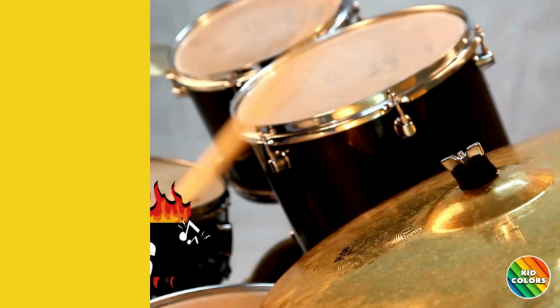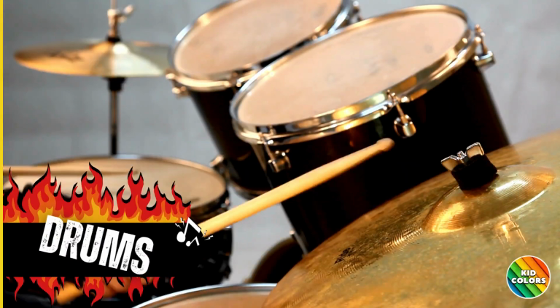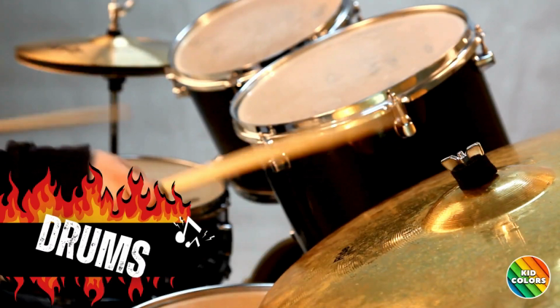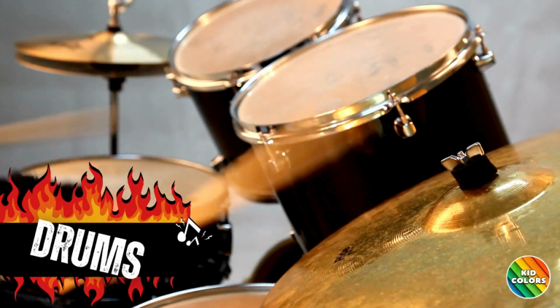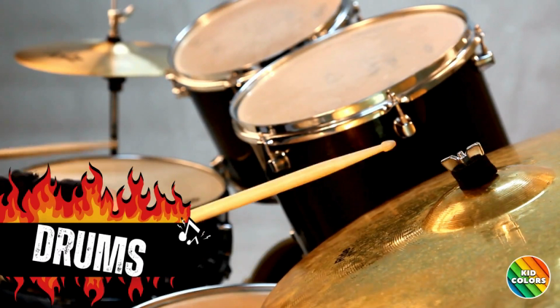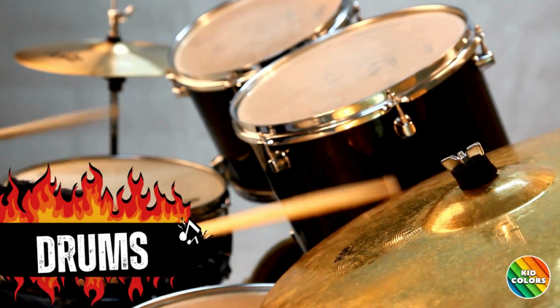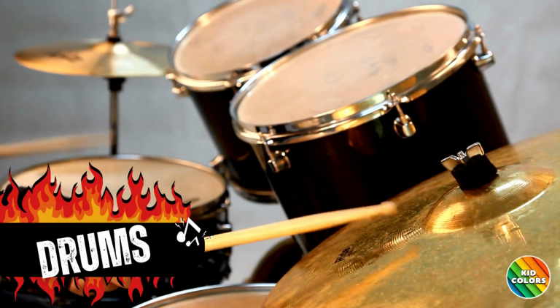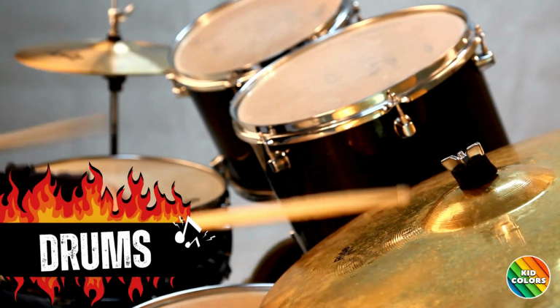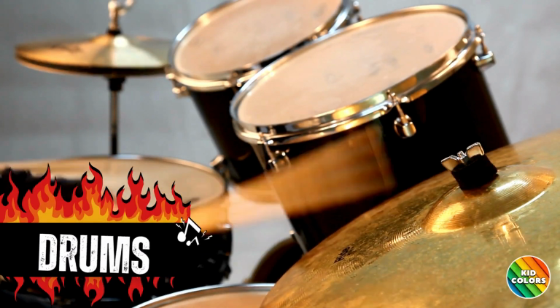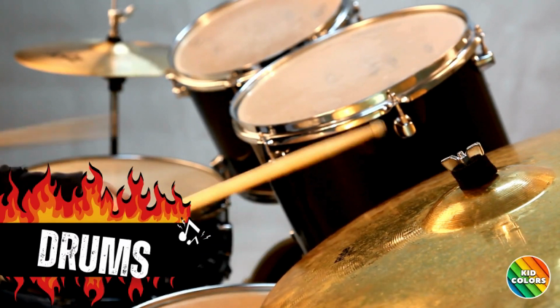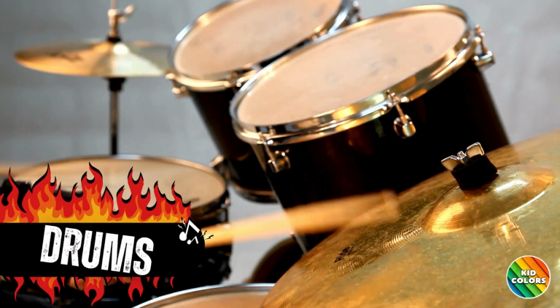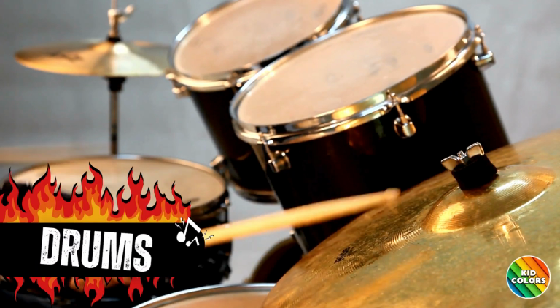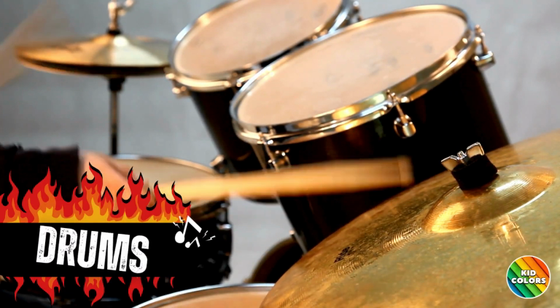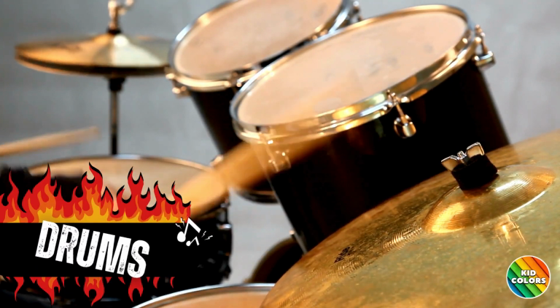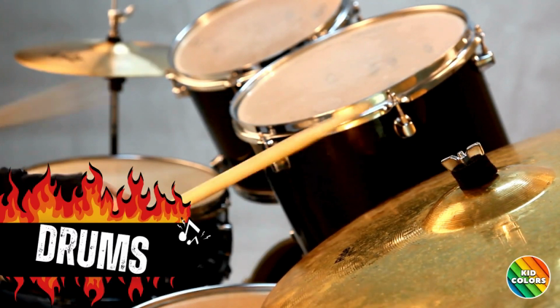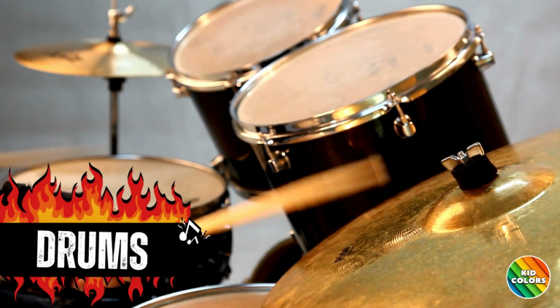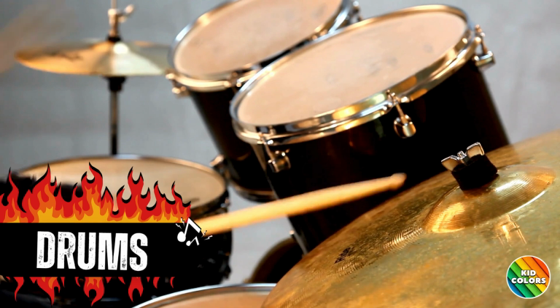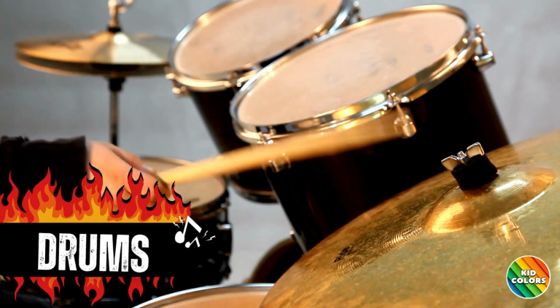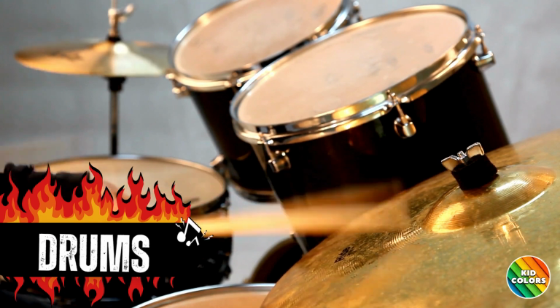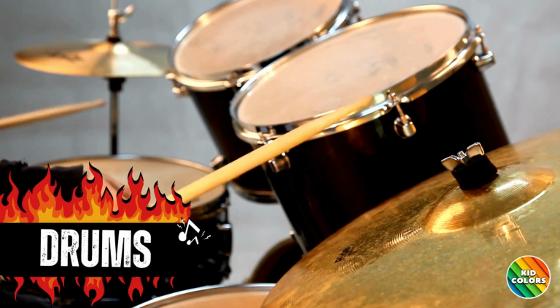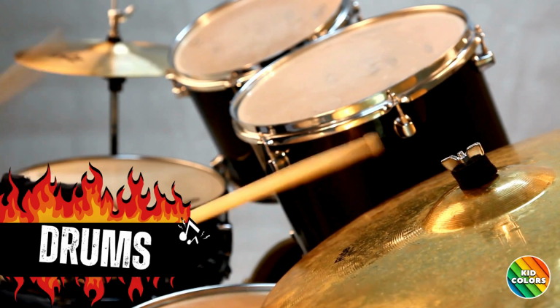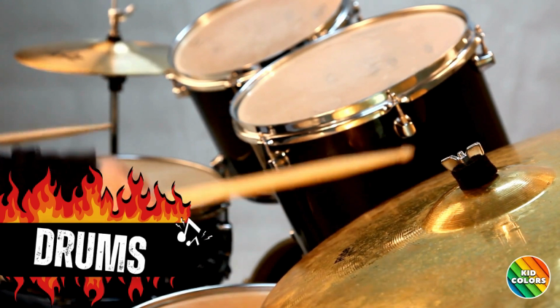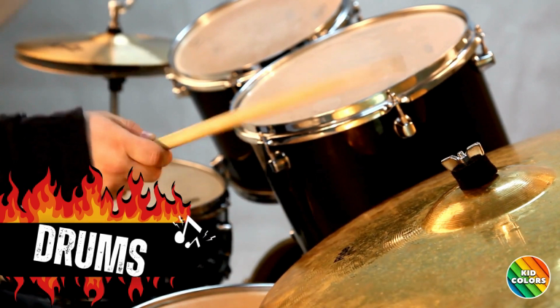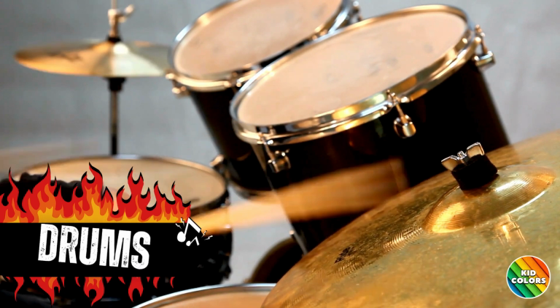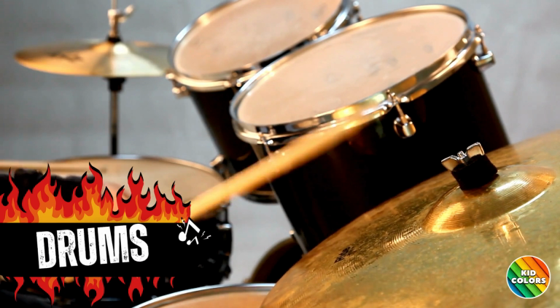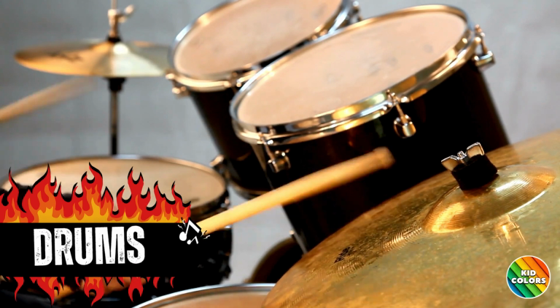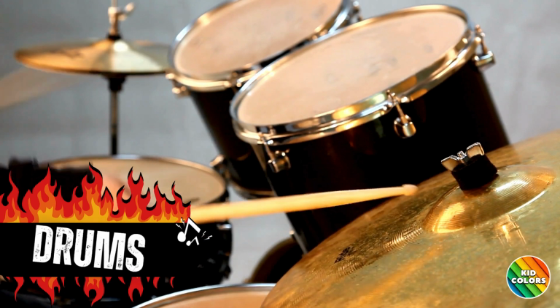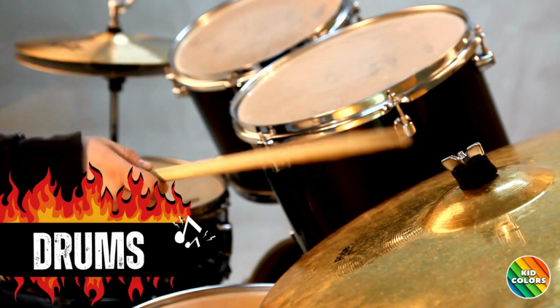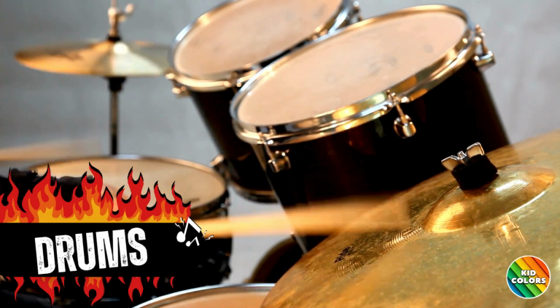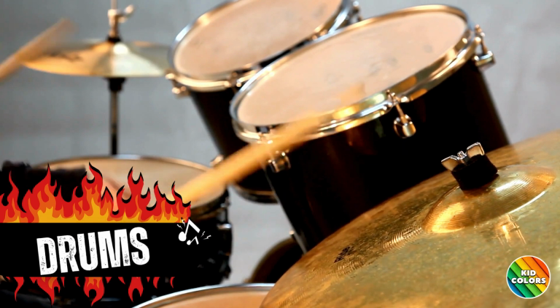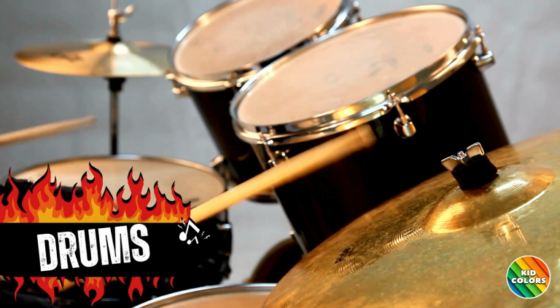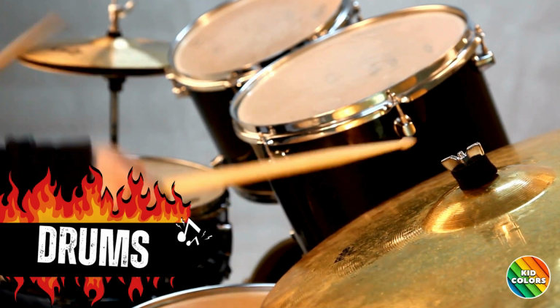Next, we have the drum set. It goes boom boom boom when you hit the drums like this.